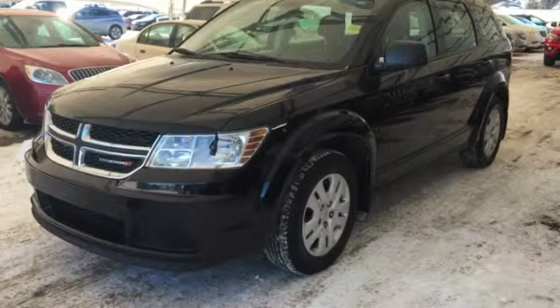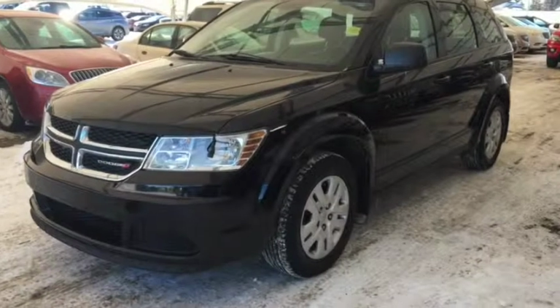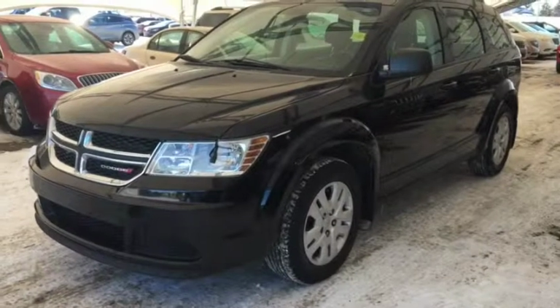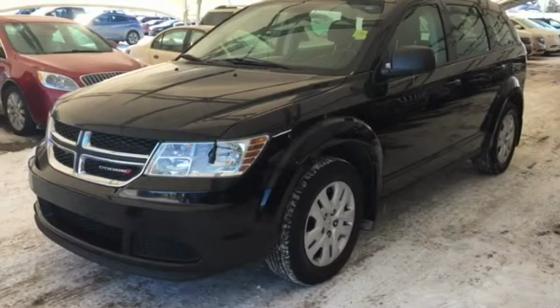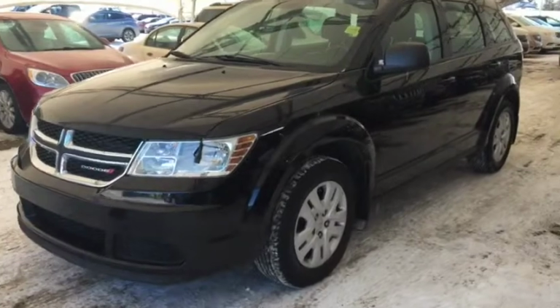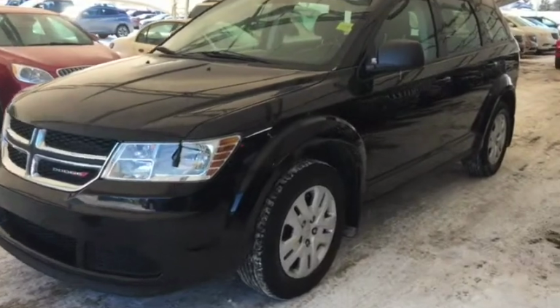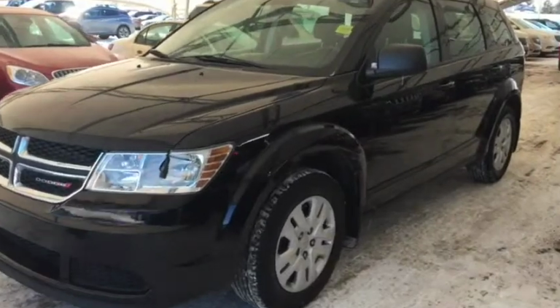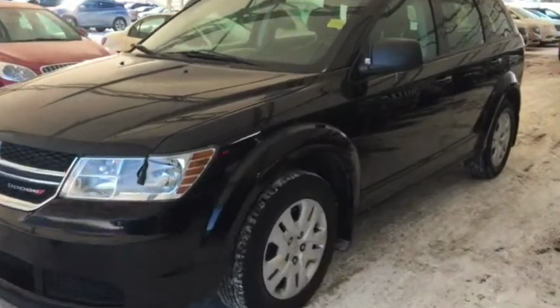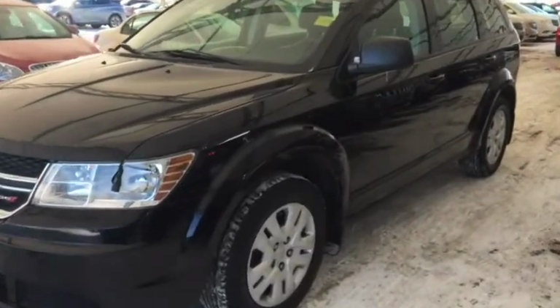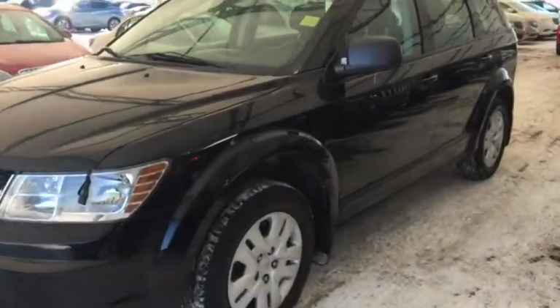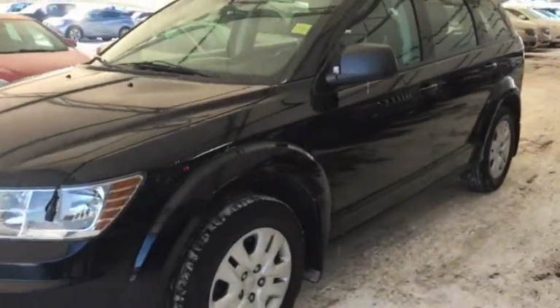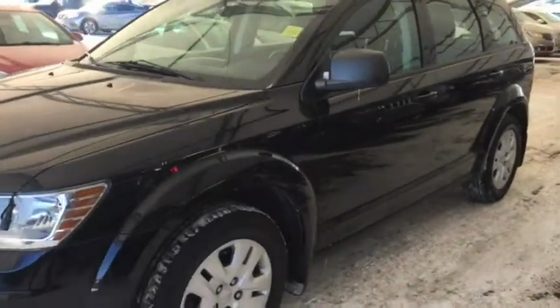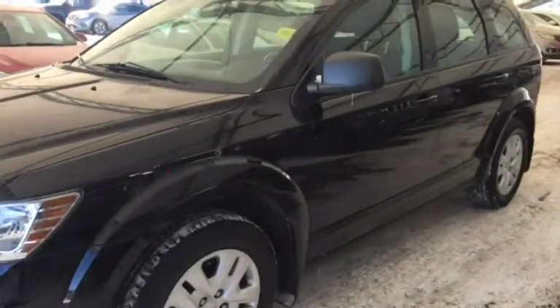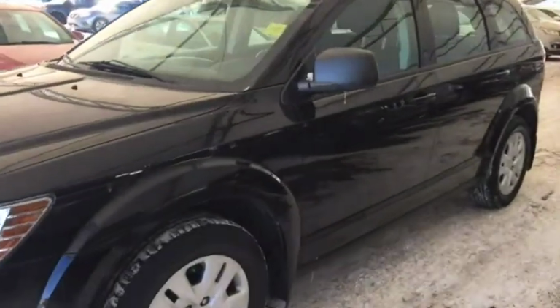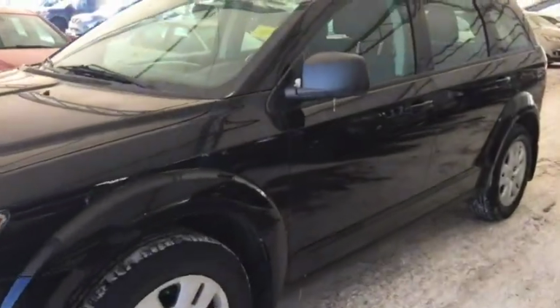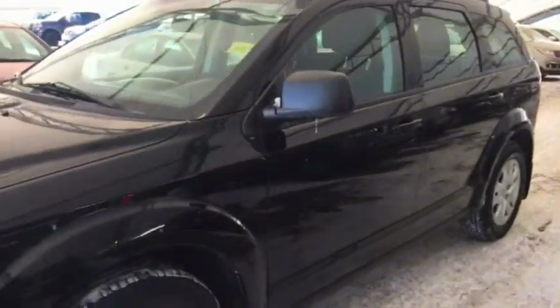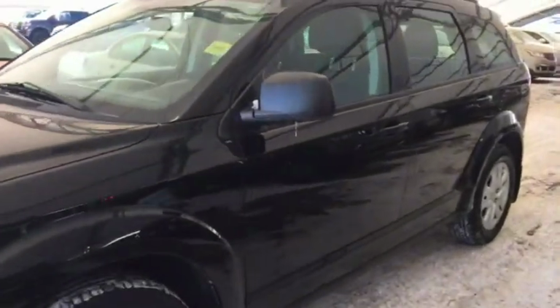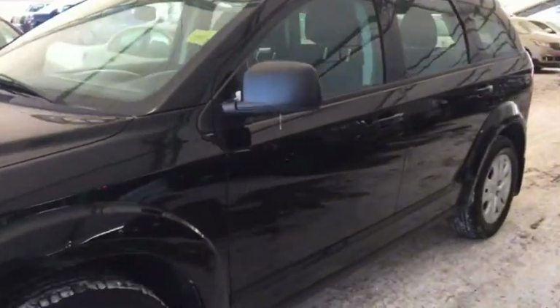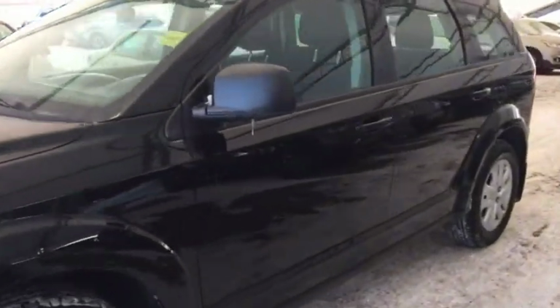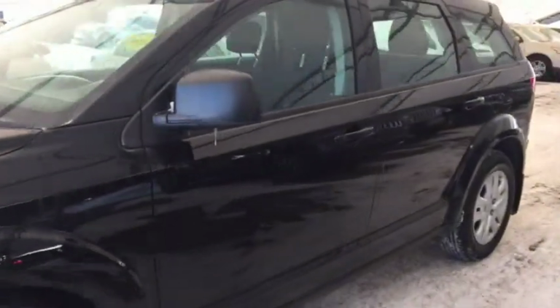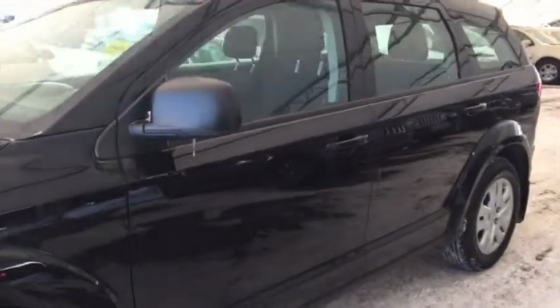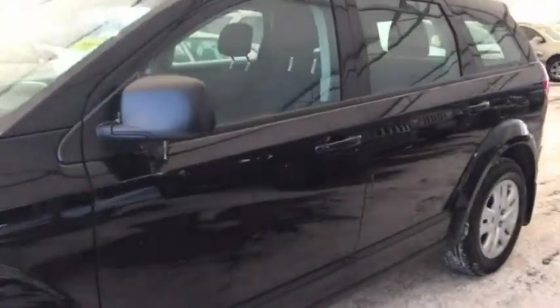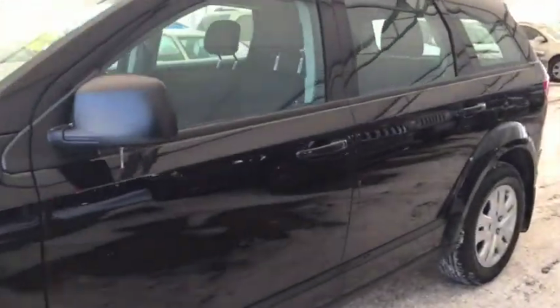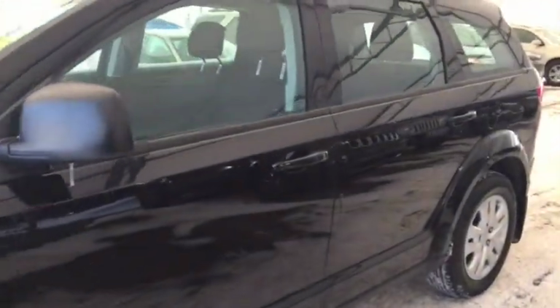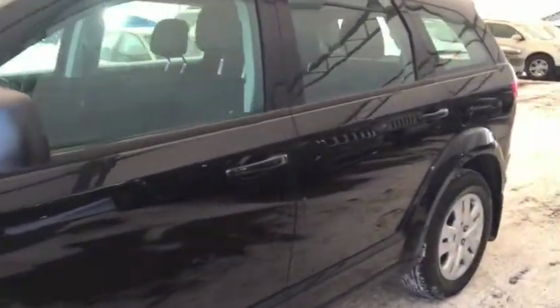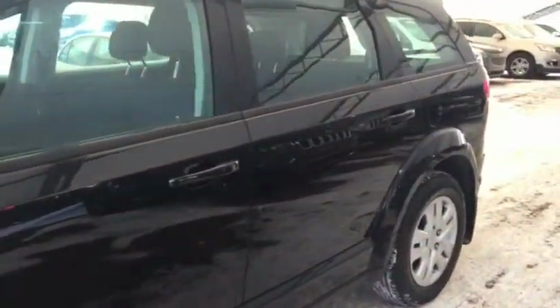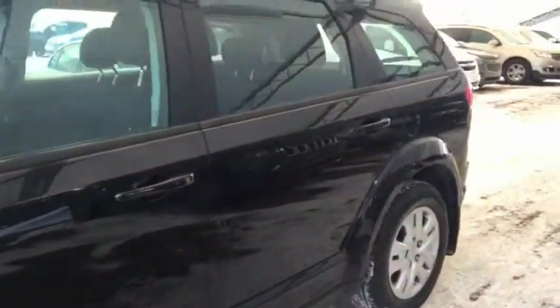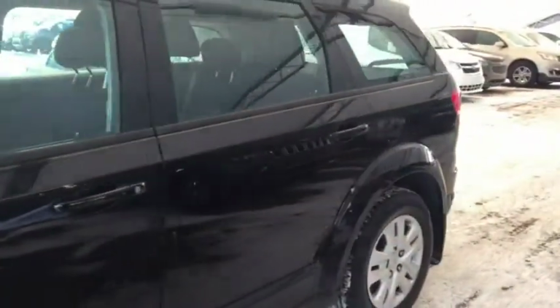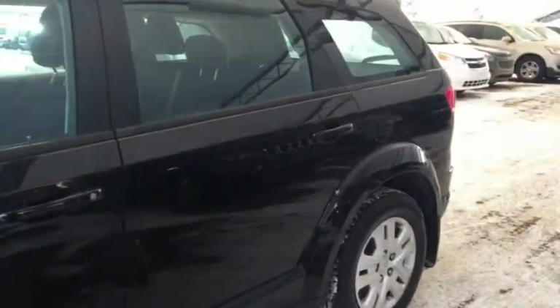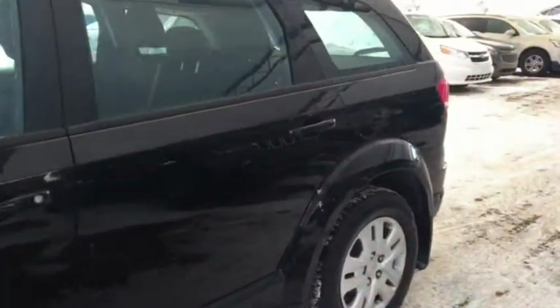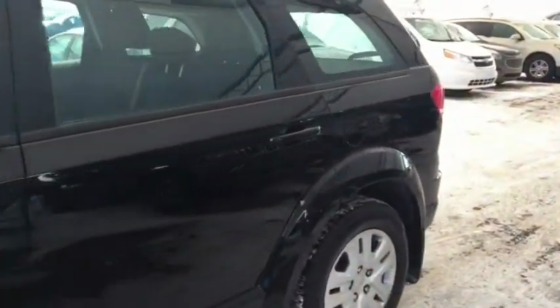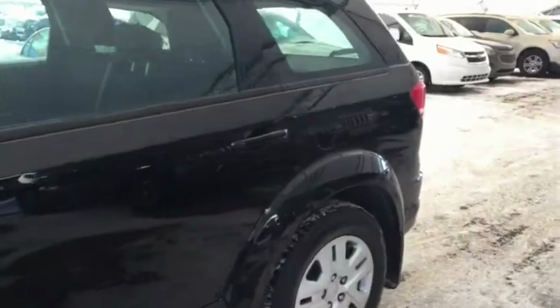Welcome to Davis Chevrolet. This is a pre-owned 2015 Dodge Journey in the color black.